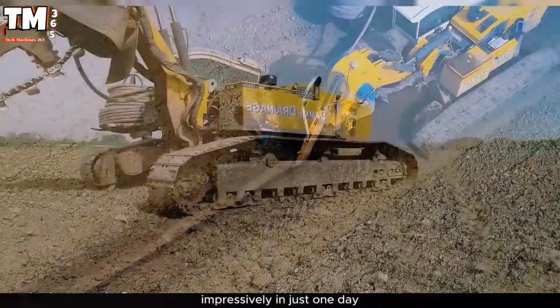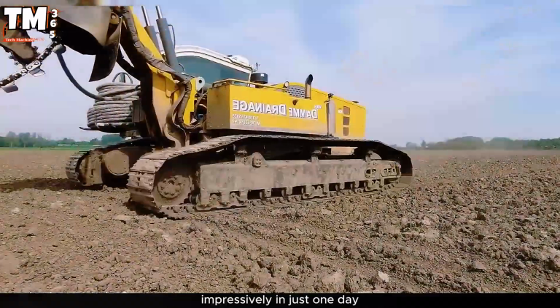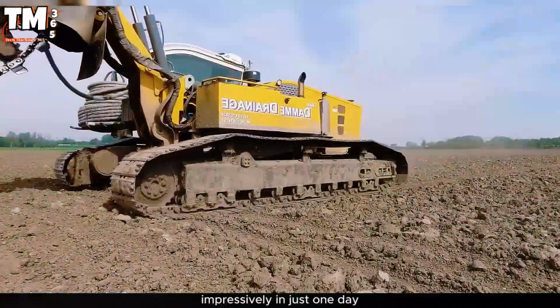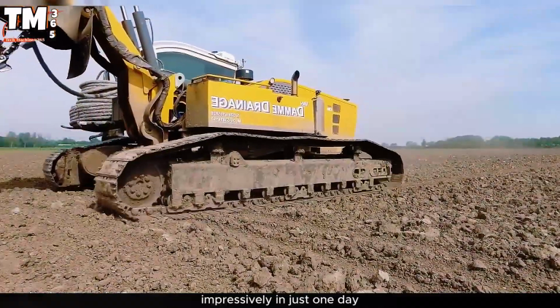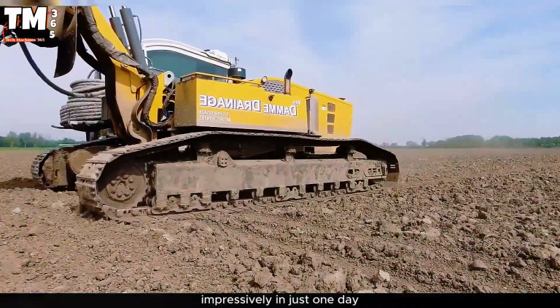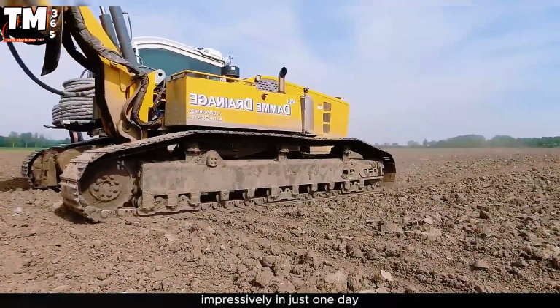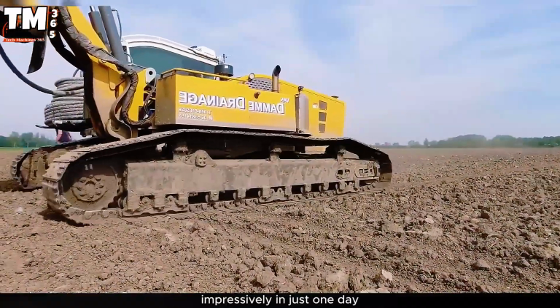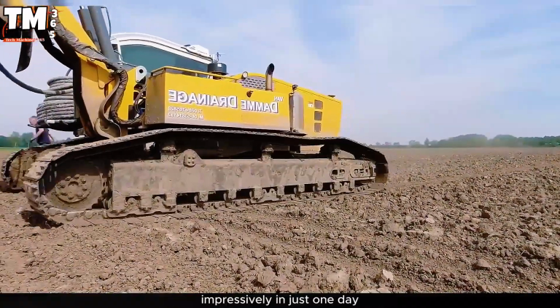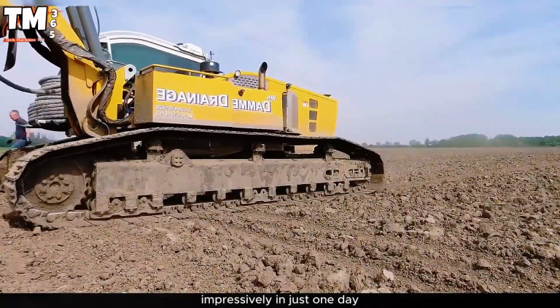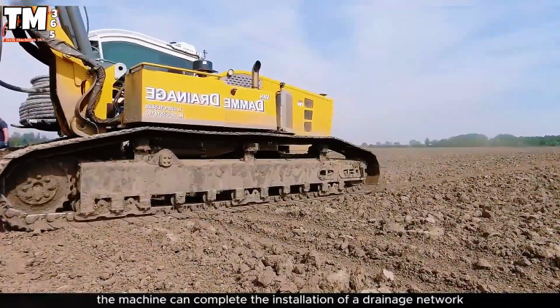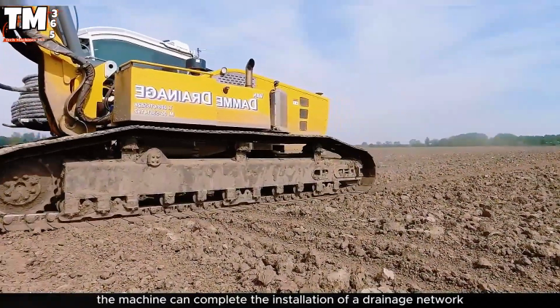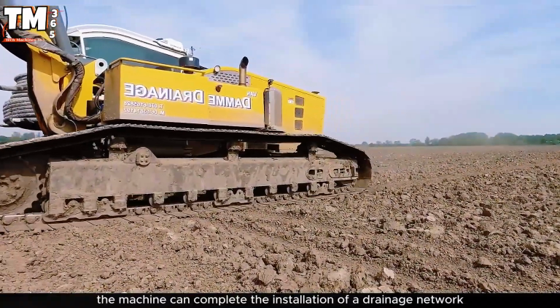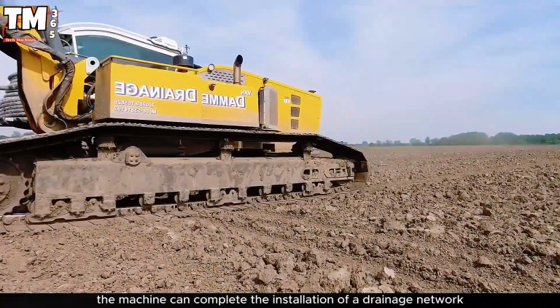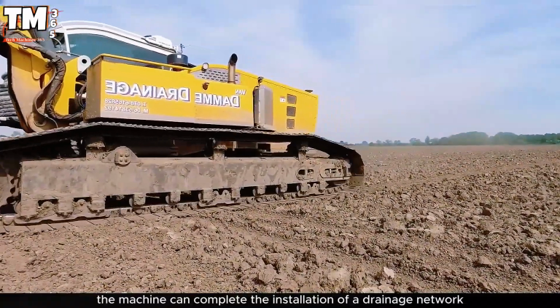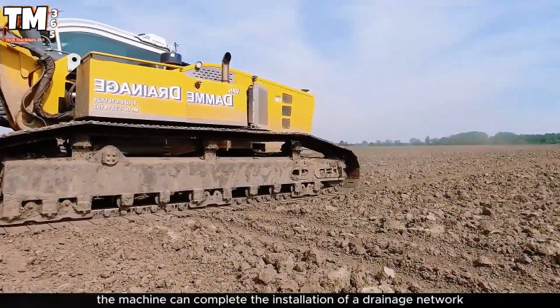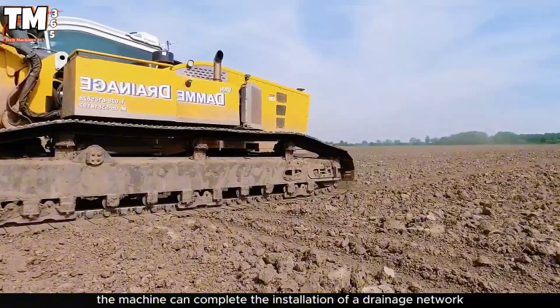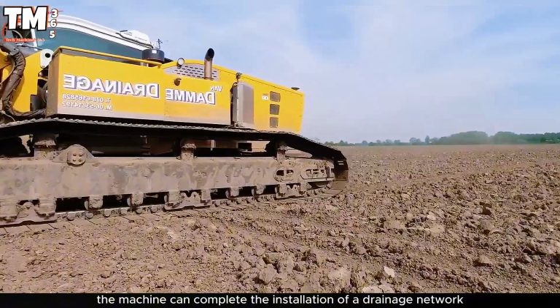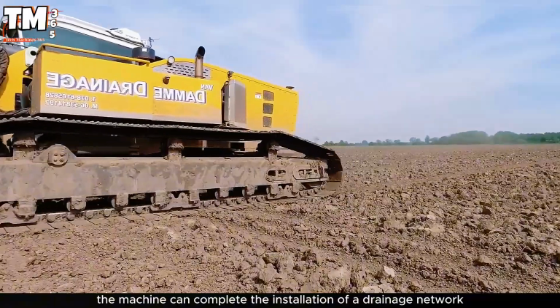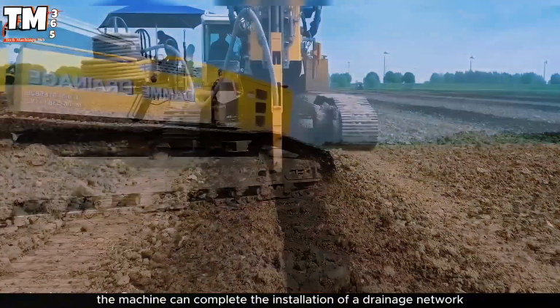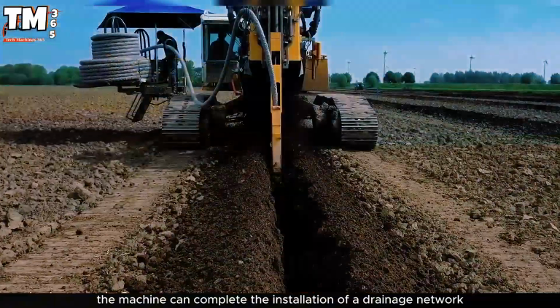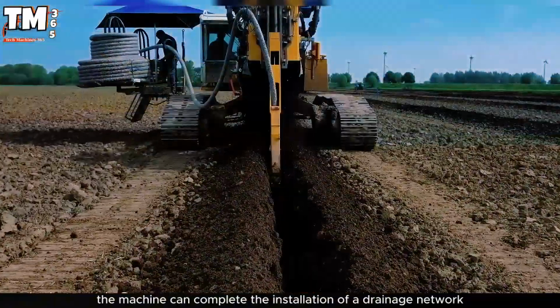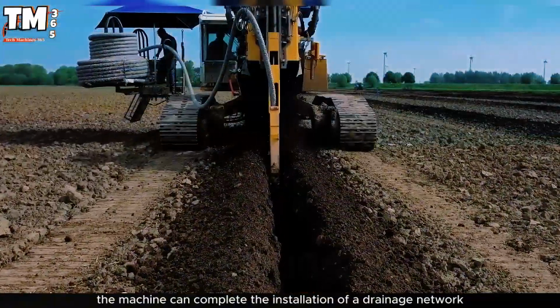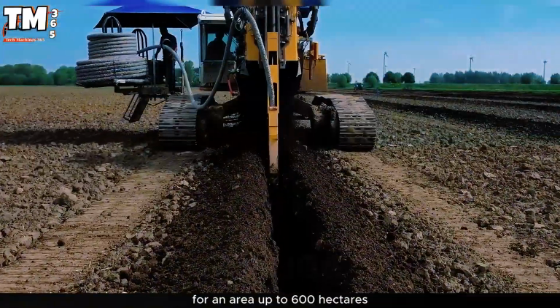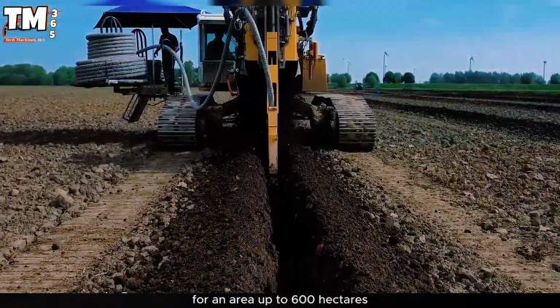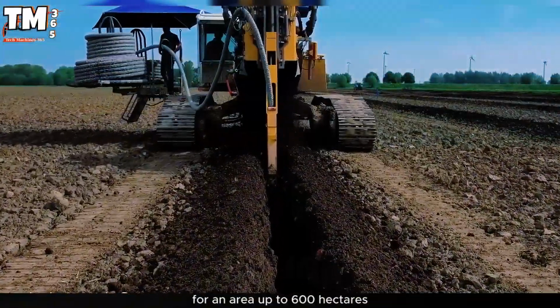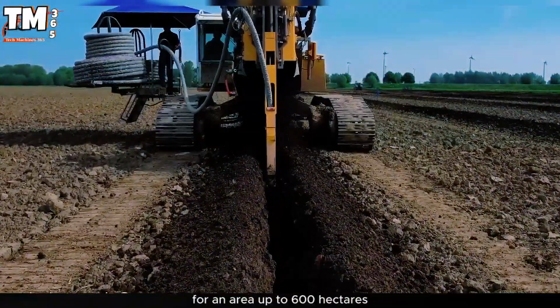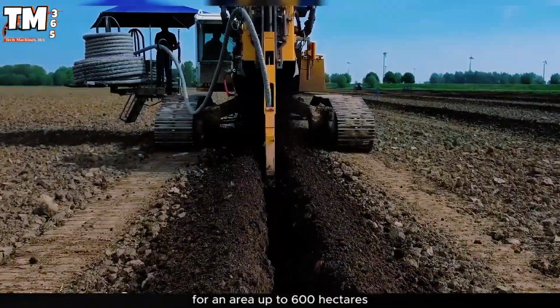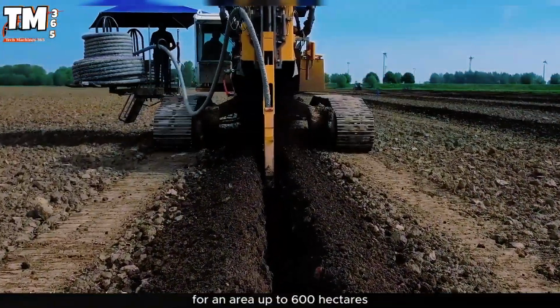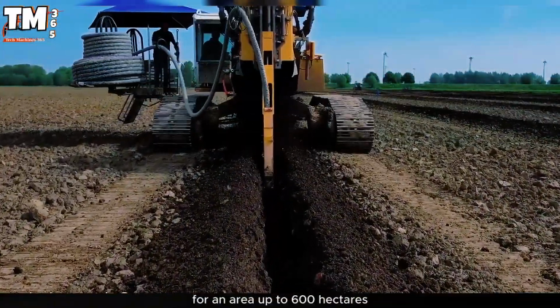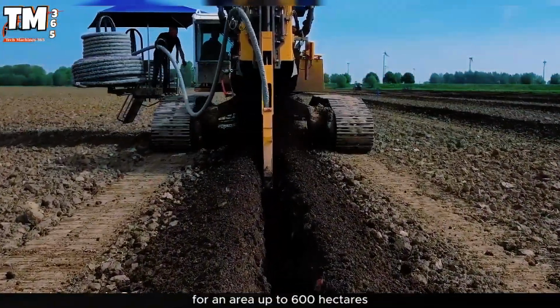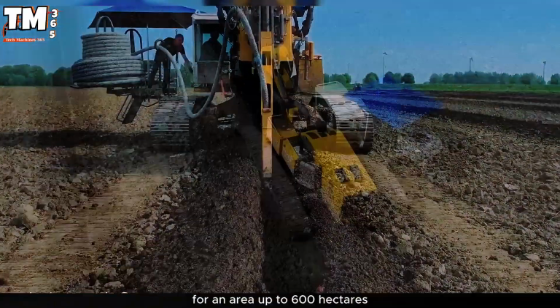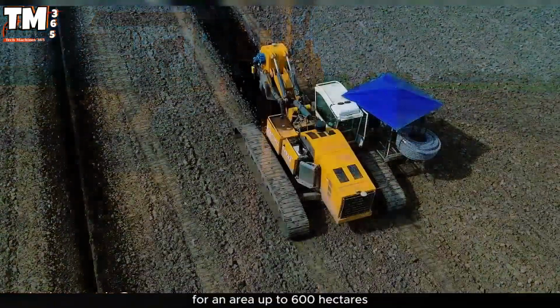Impressively, in just one day the machine can complete the installation of a drainage network for an area up to 600 hectares.